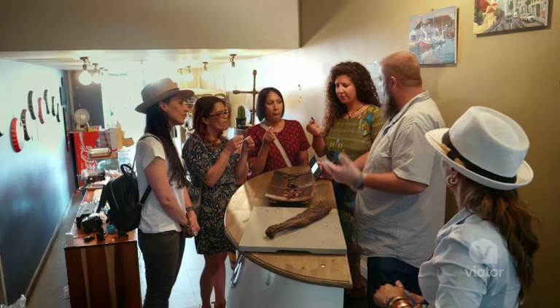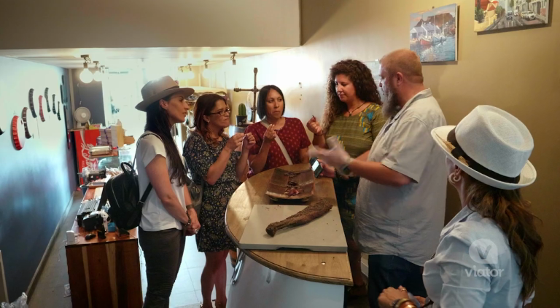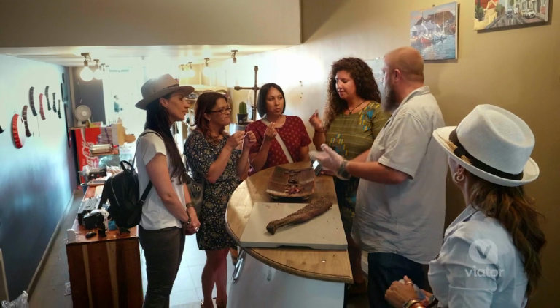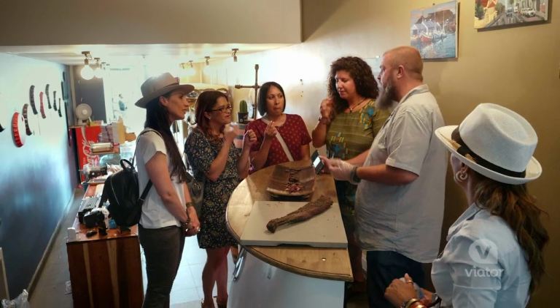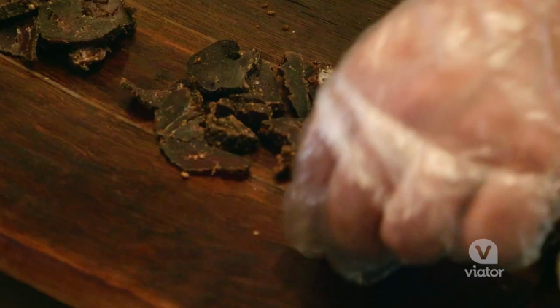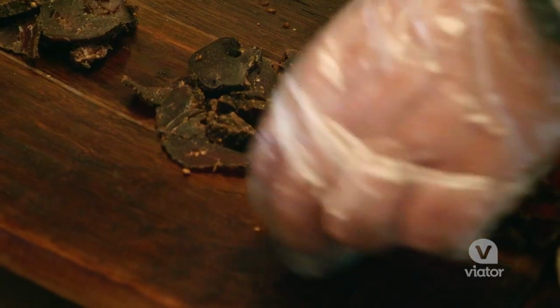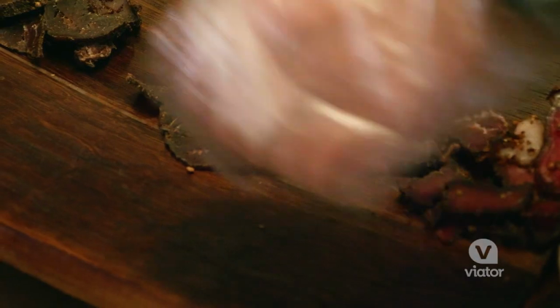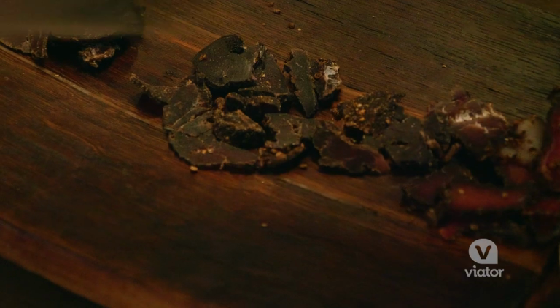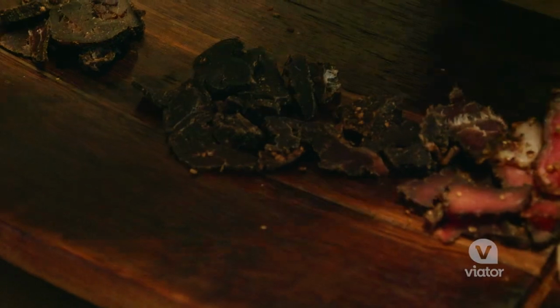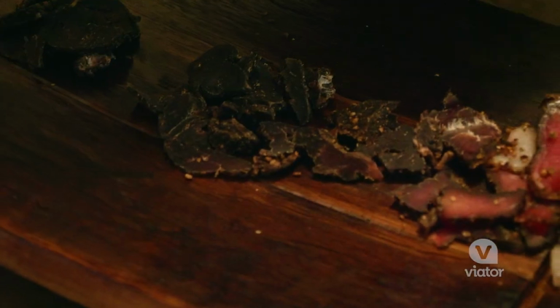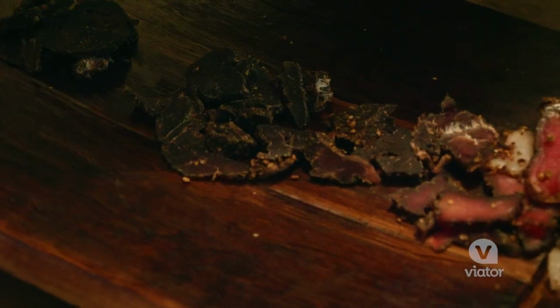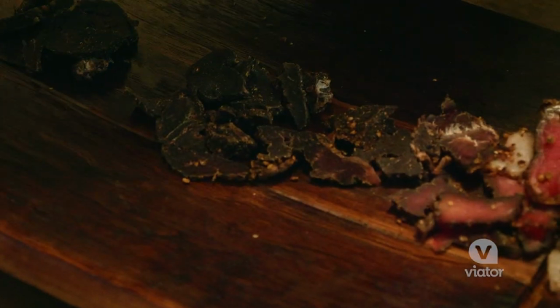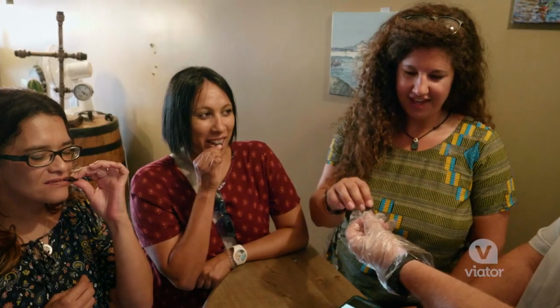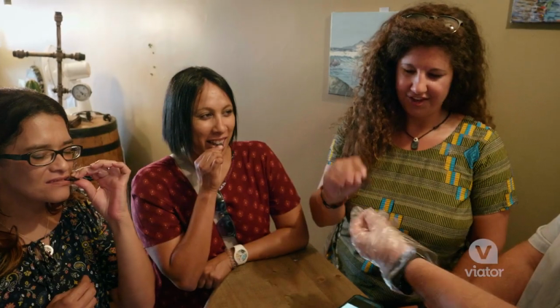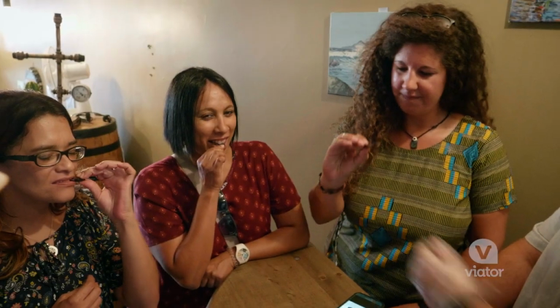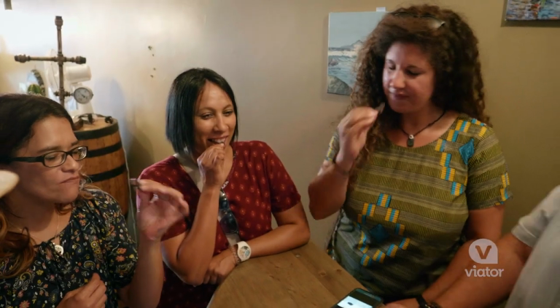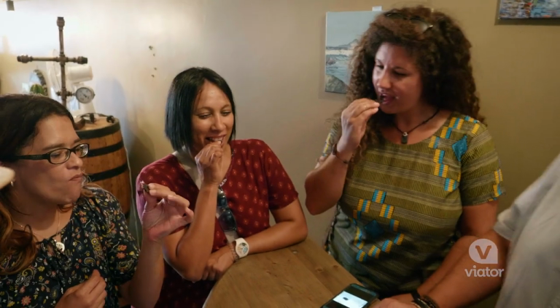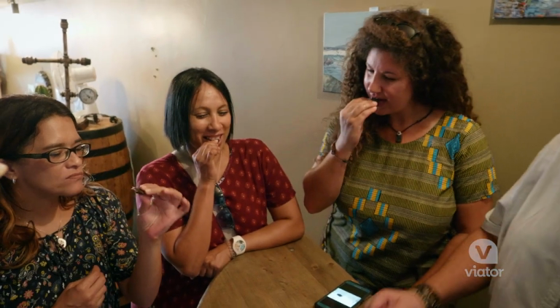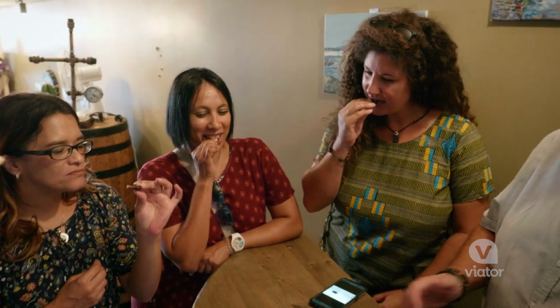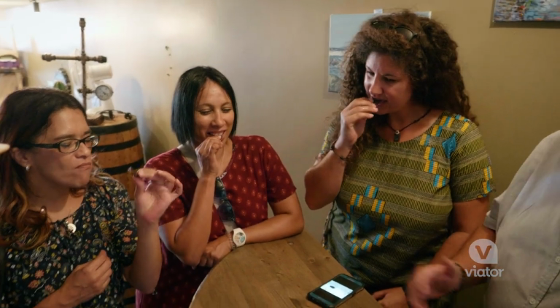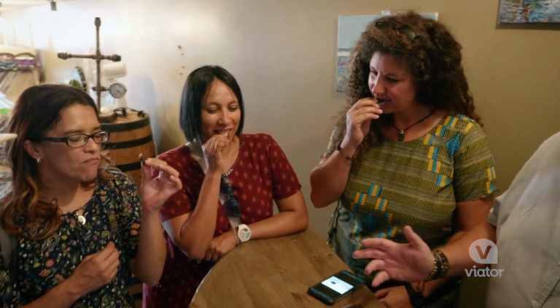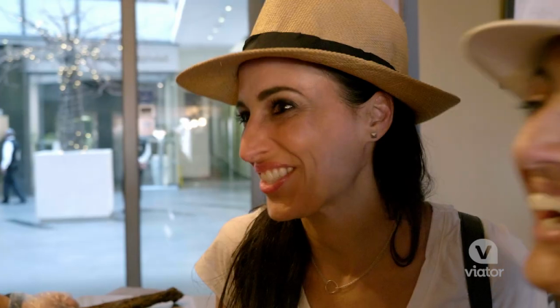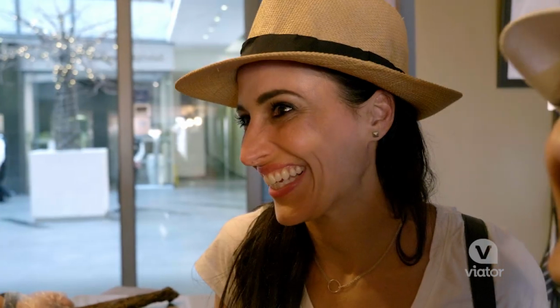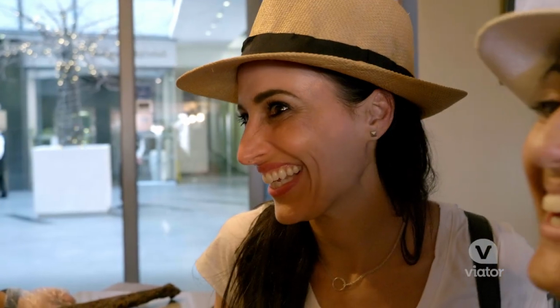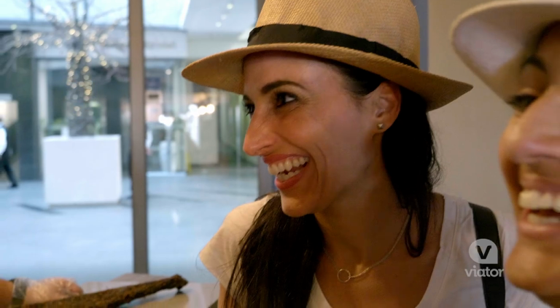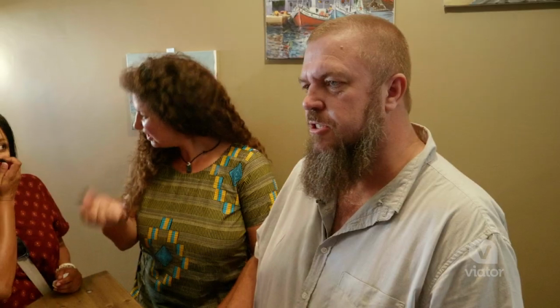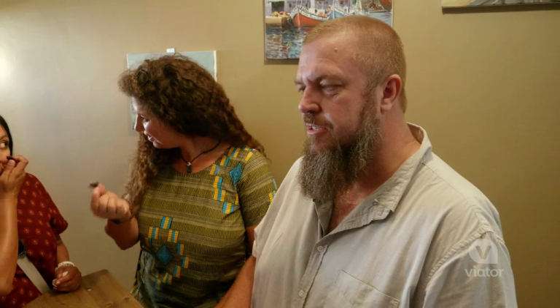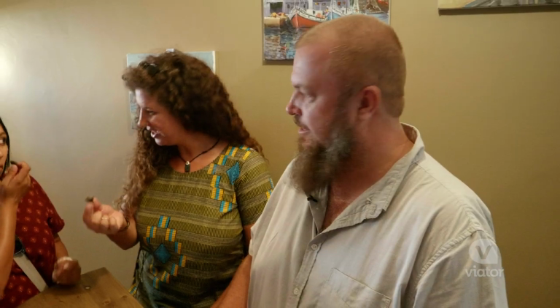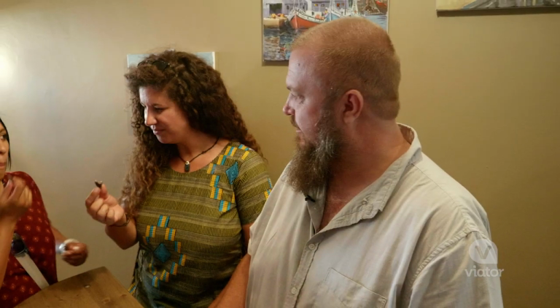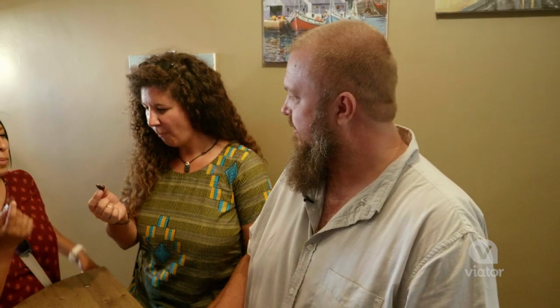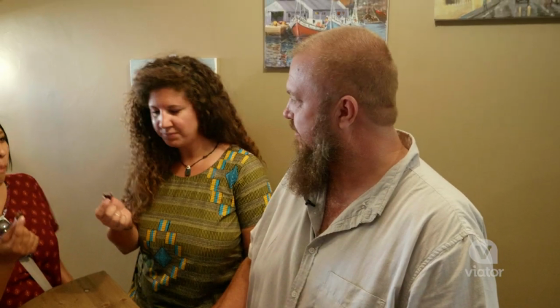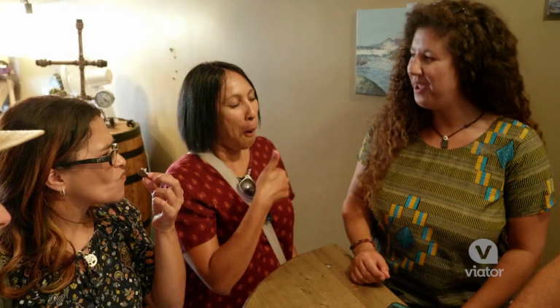This is ostrich — one of the healthy ones. Very high in protein. How is it? Do you like it? So good.